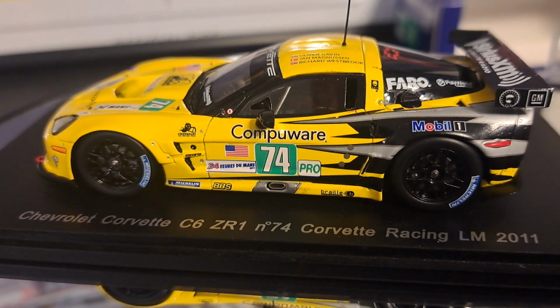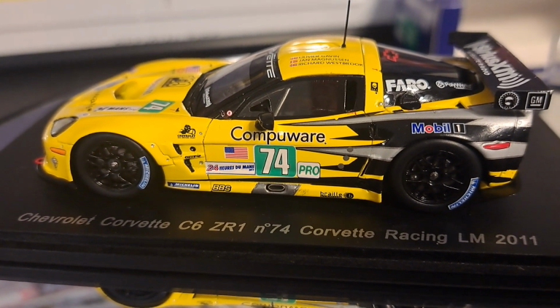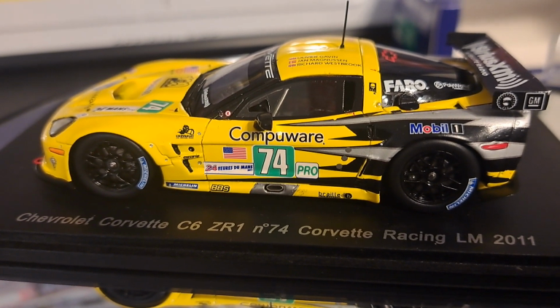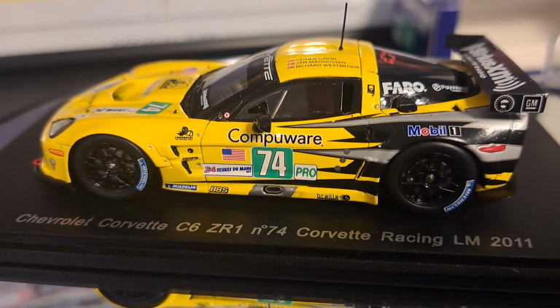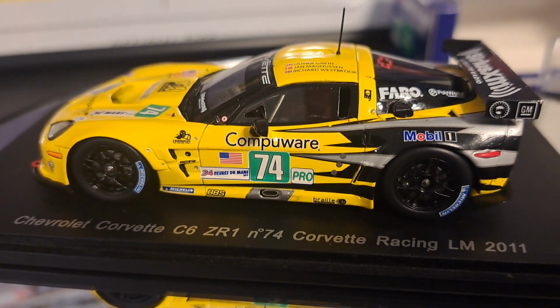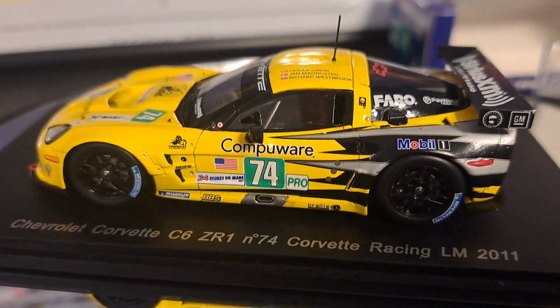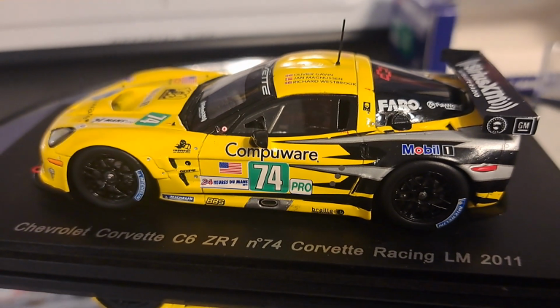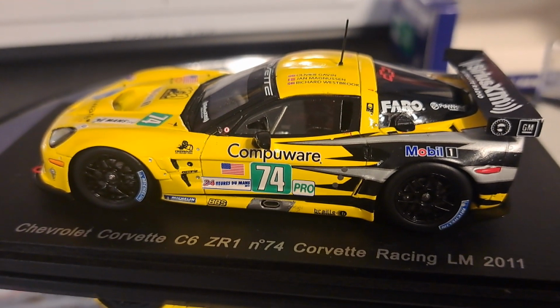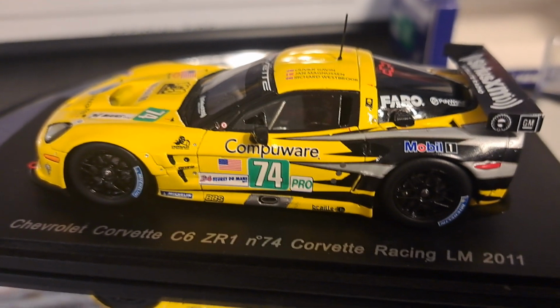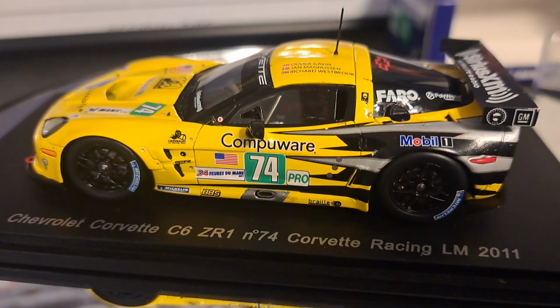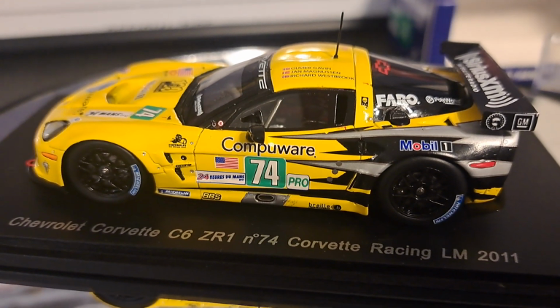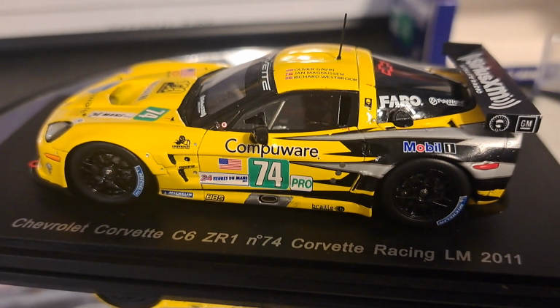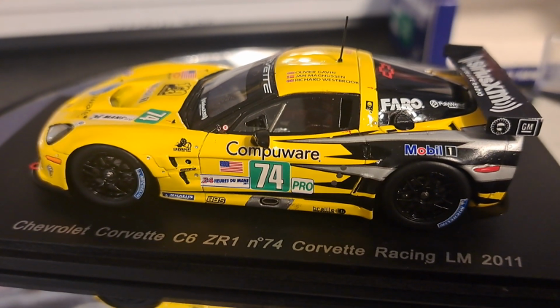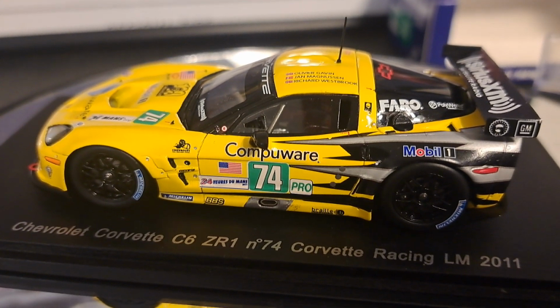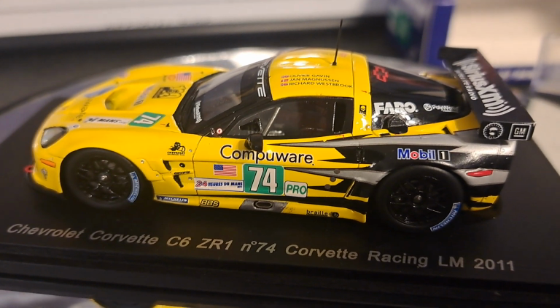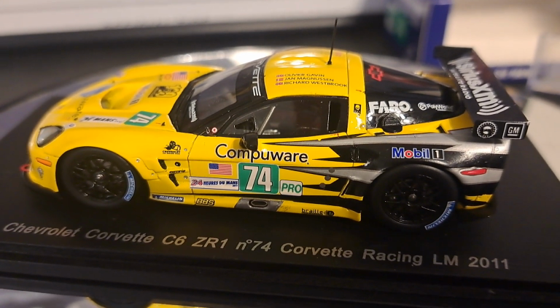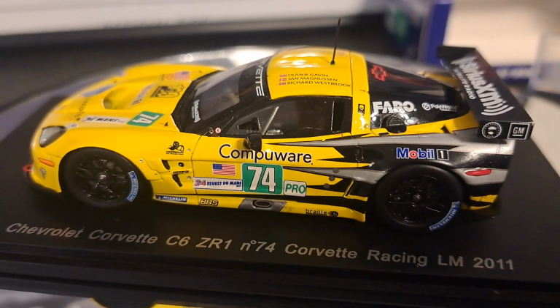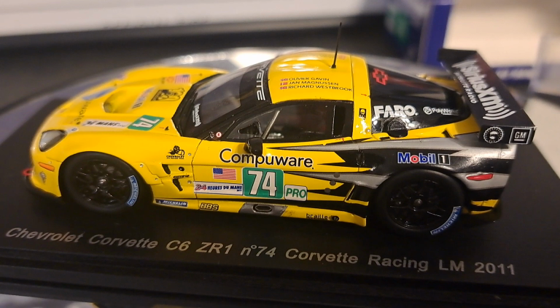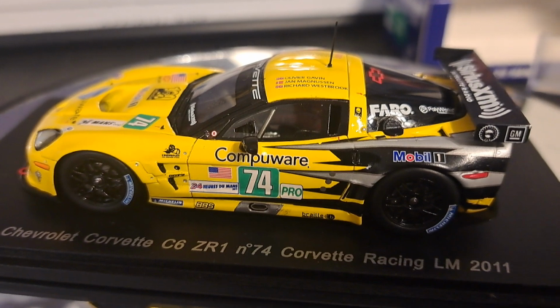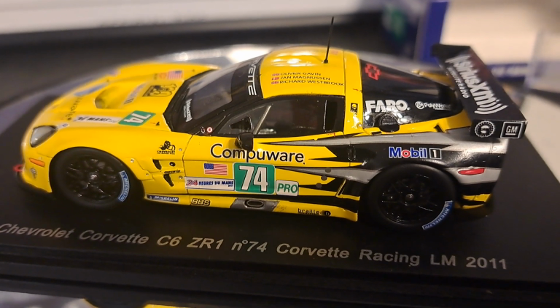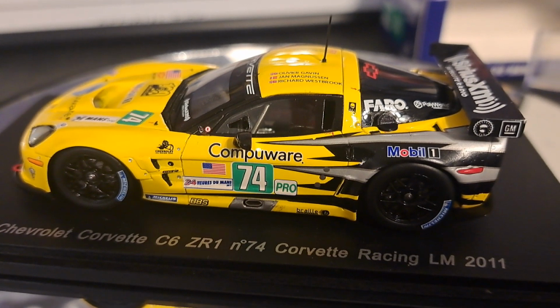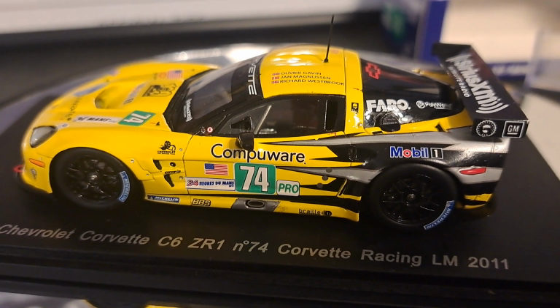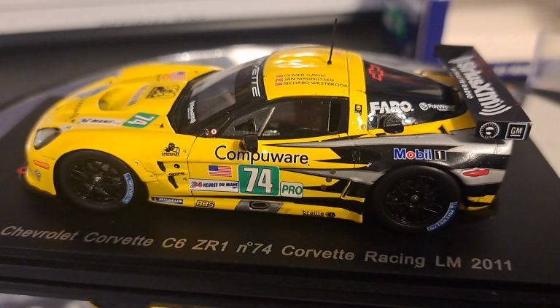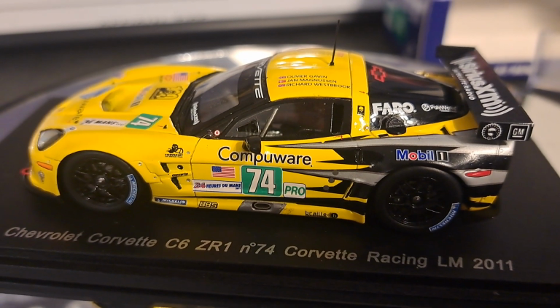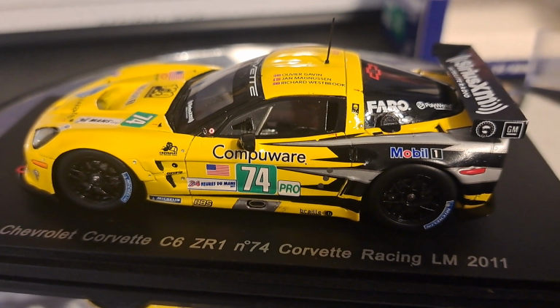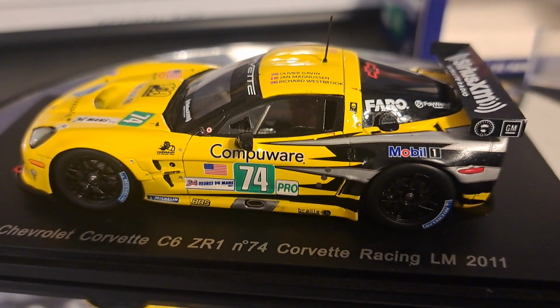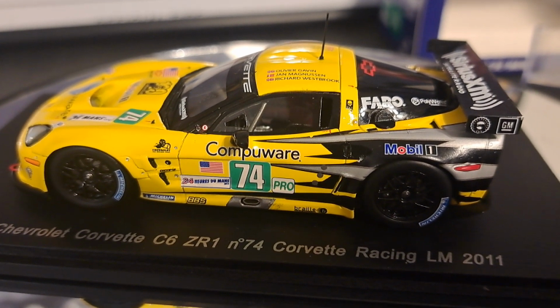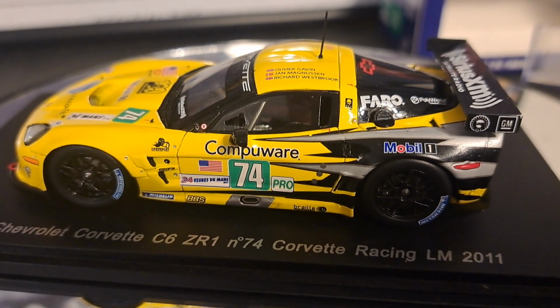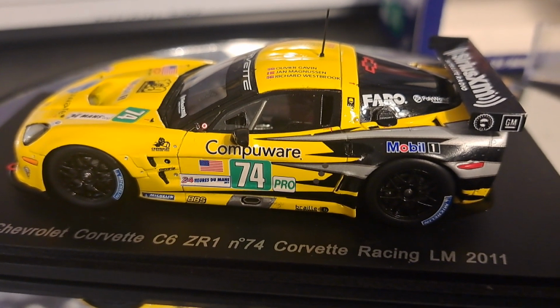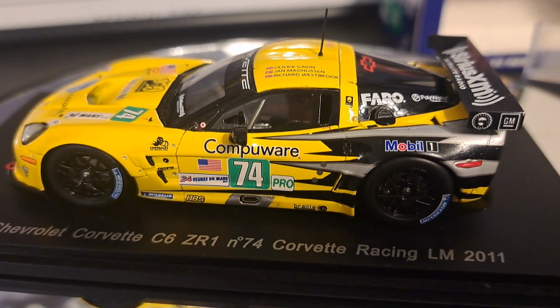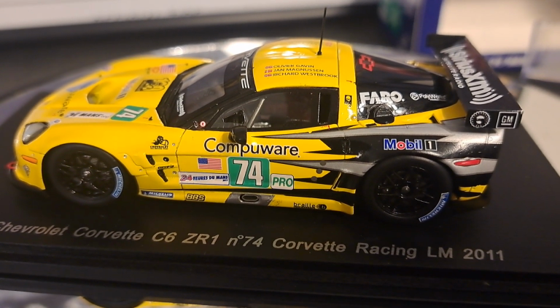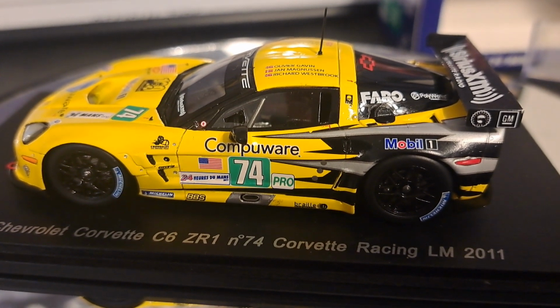Again, my name is Mark. Thanks for tuning in to It's All About Racing. If you enjoyed this video, please give me a thumbs up and subscribe.